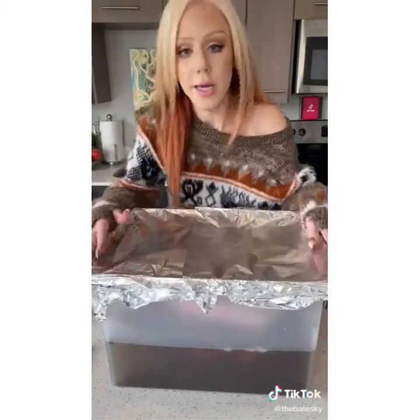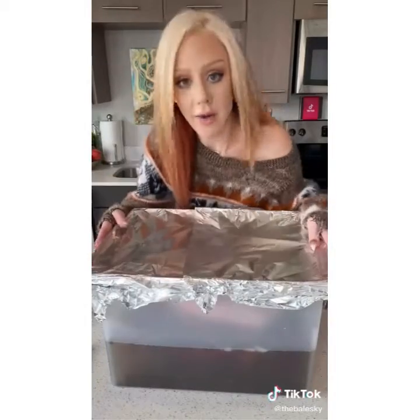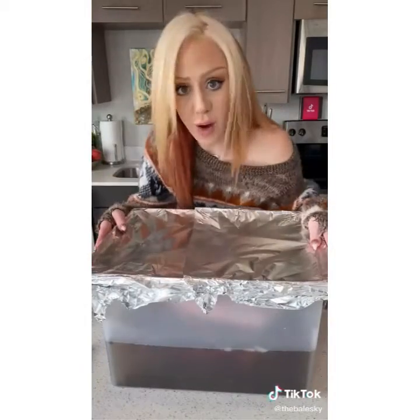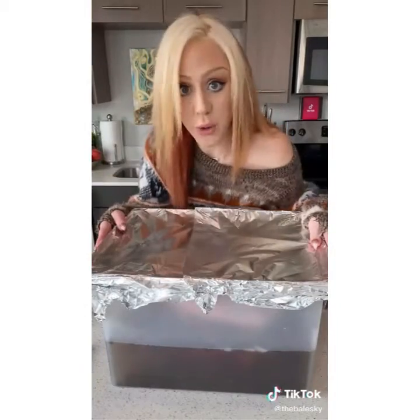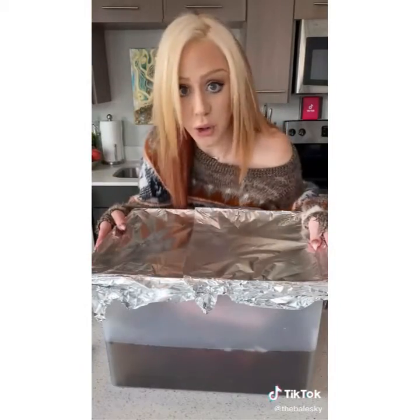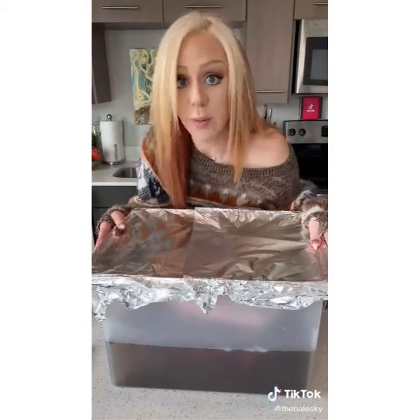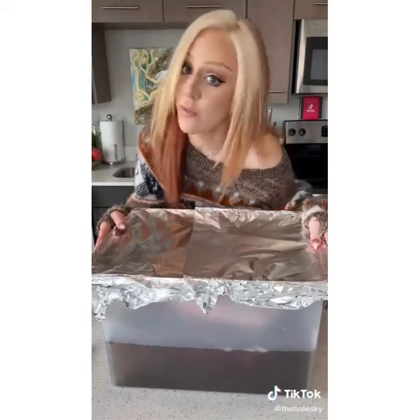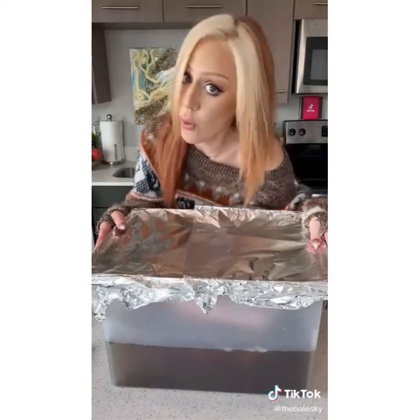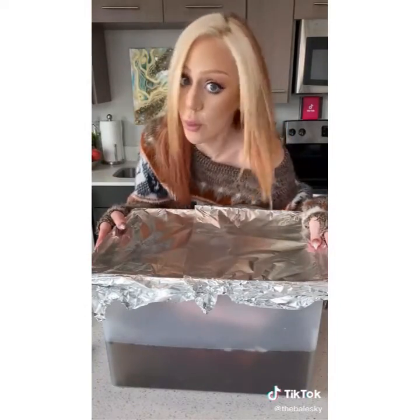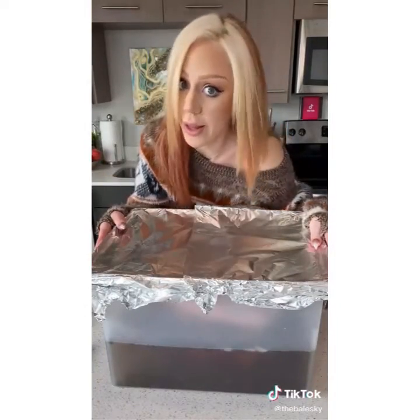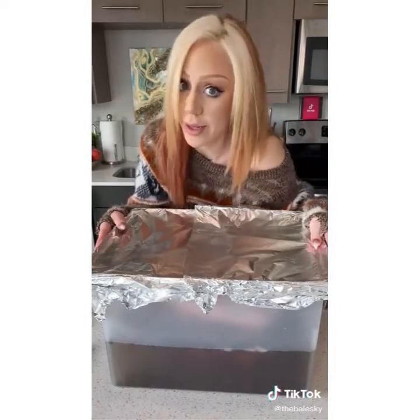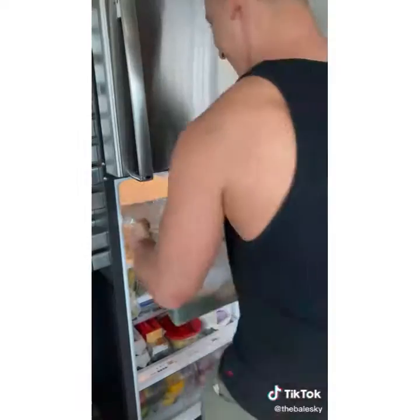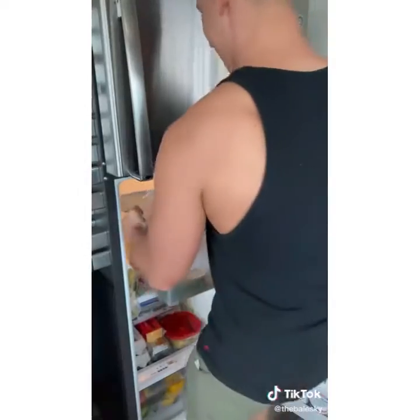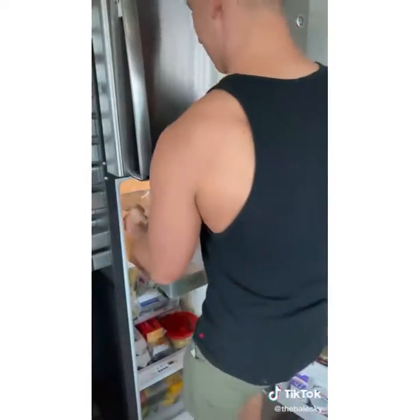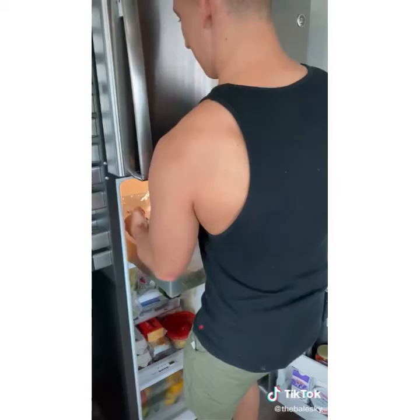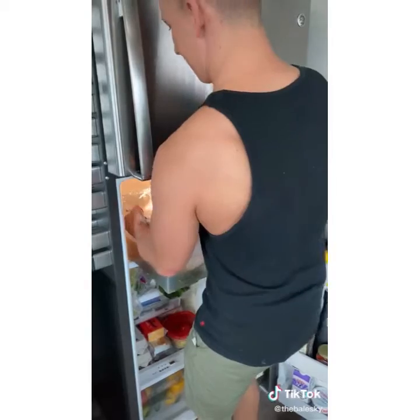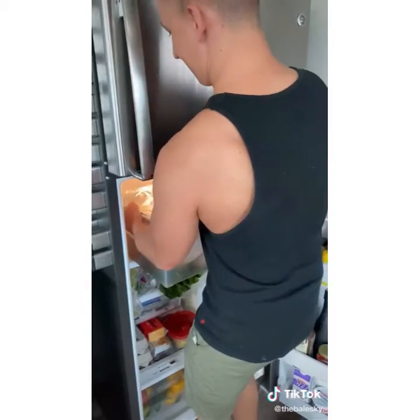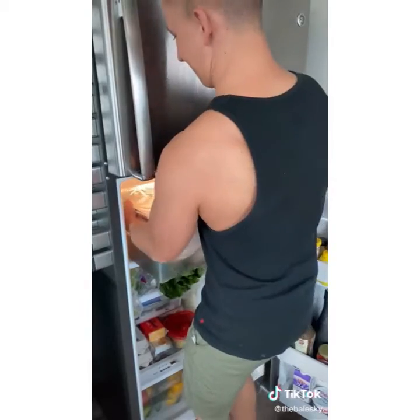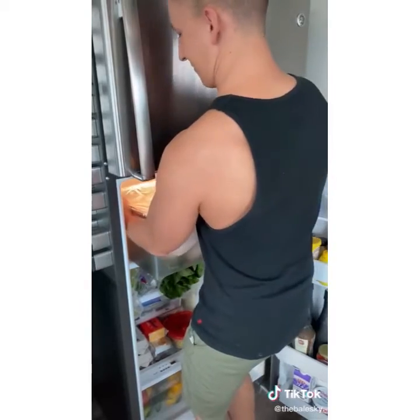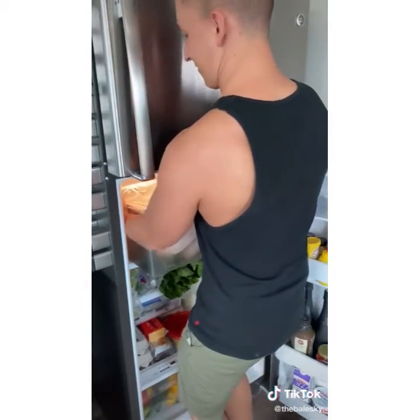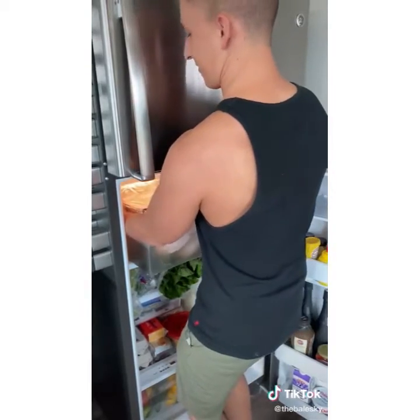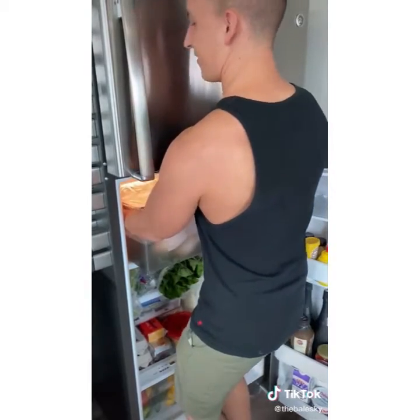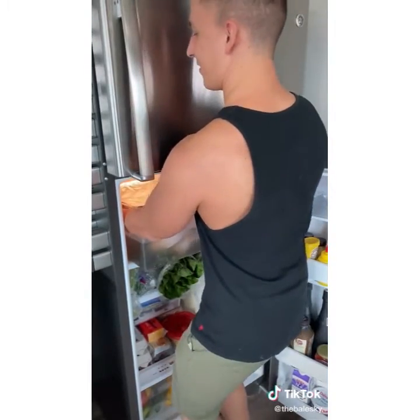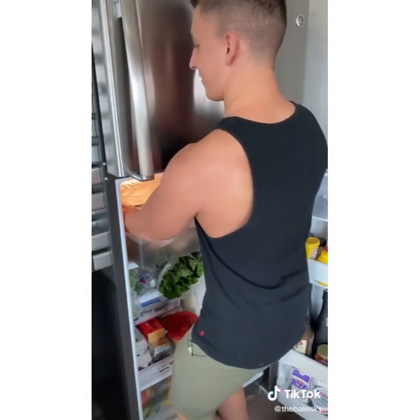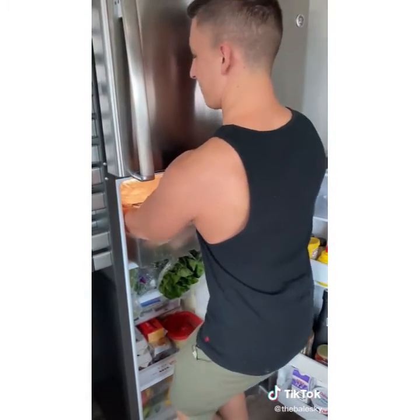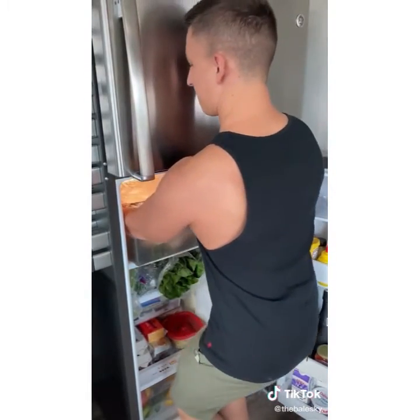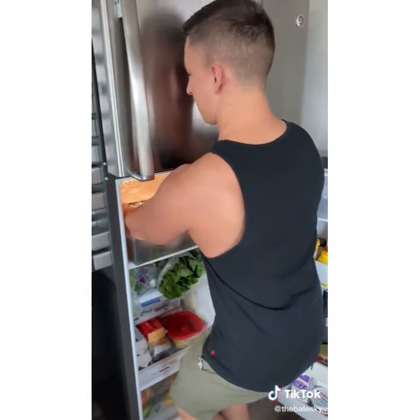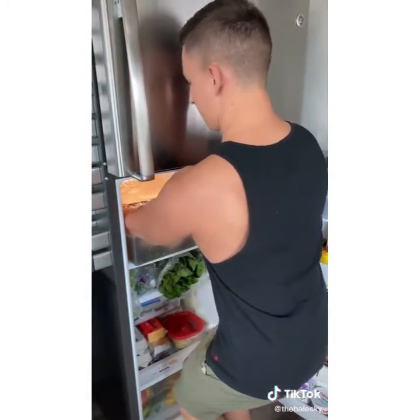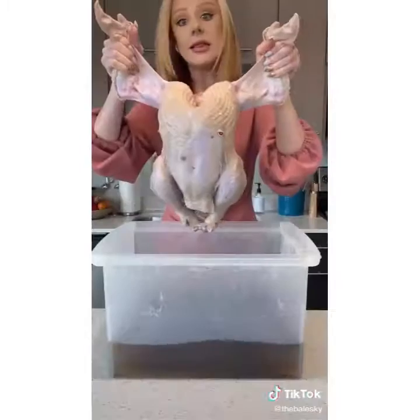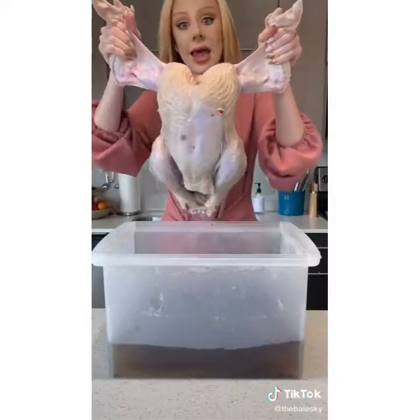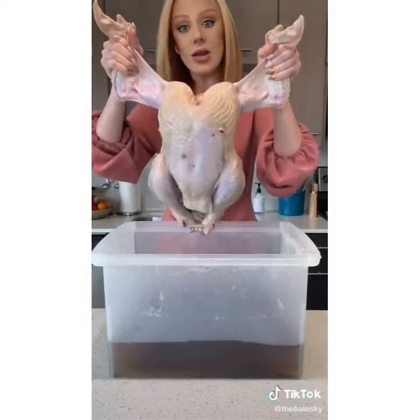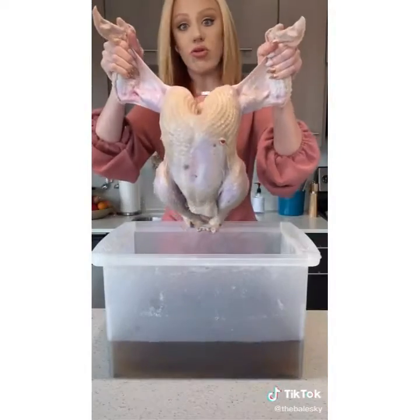Cover up your turkey with a foil blanket. And let your husband place it in the fridge for at least 24 hours. Let it drain!